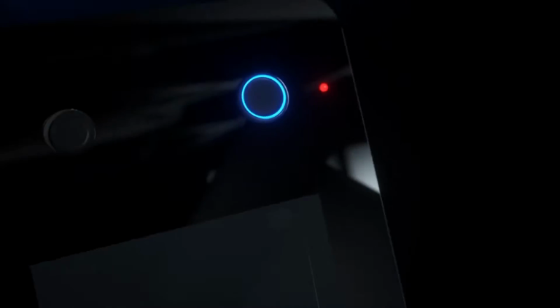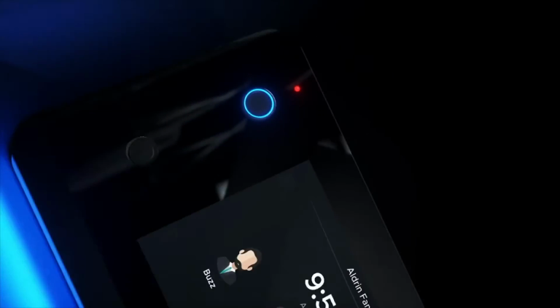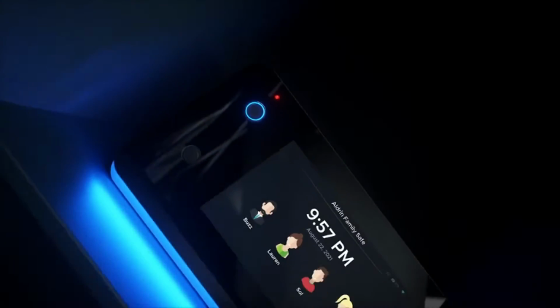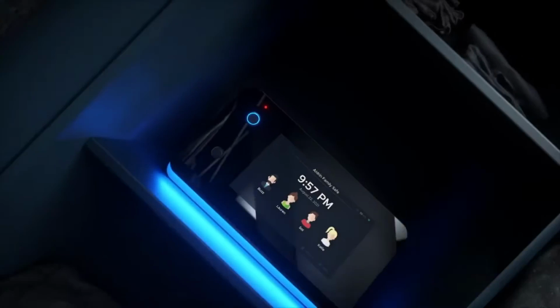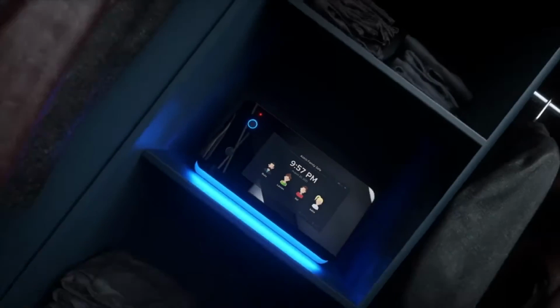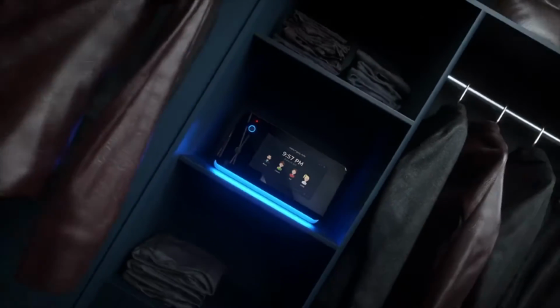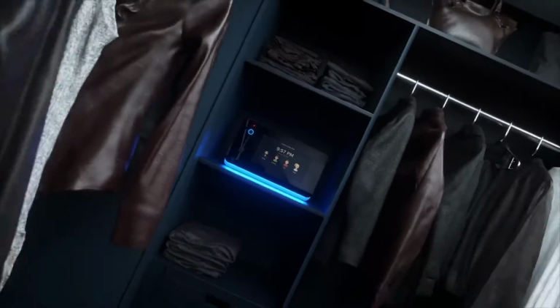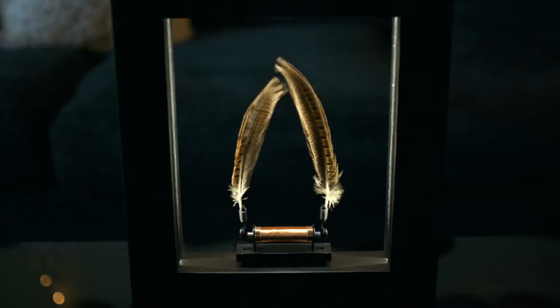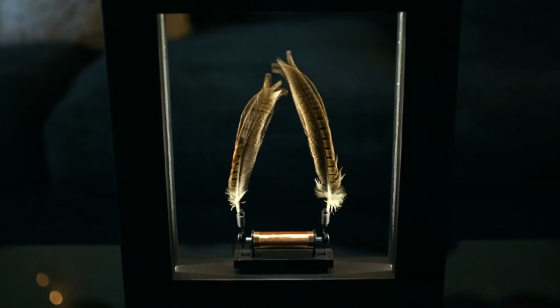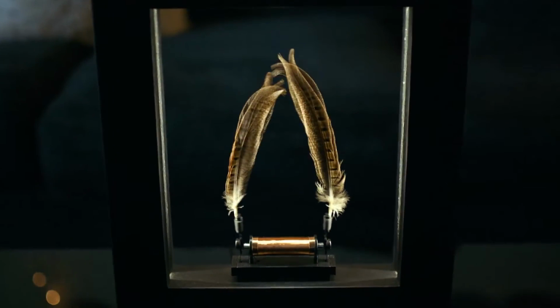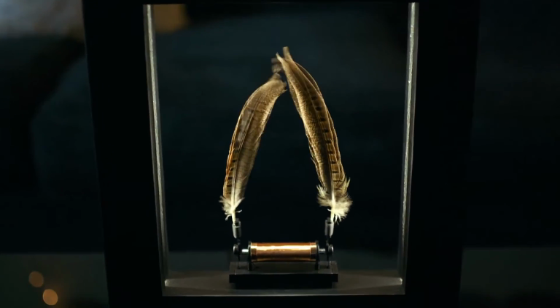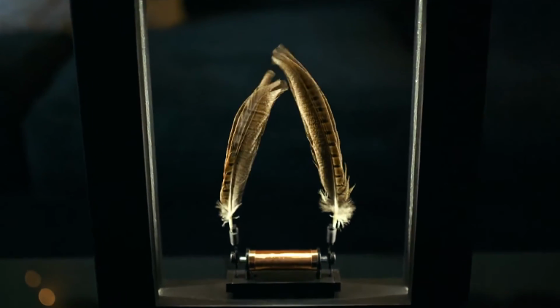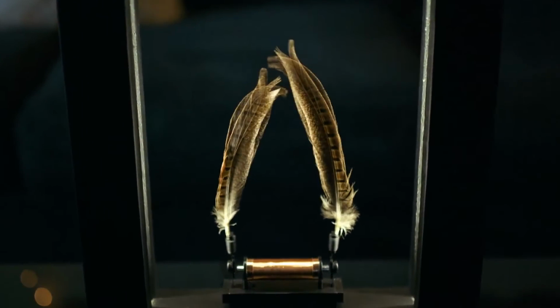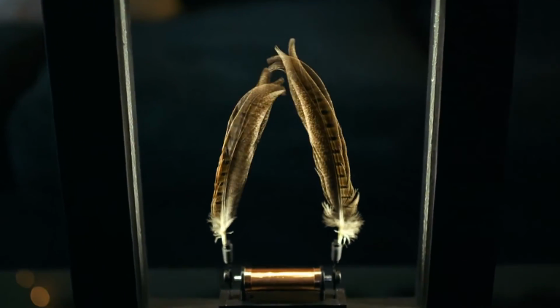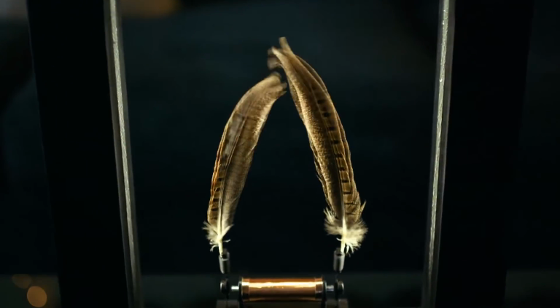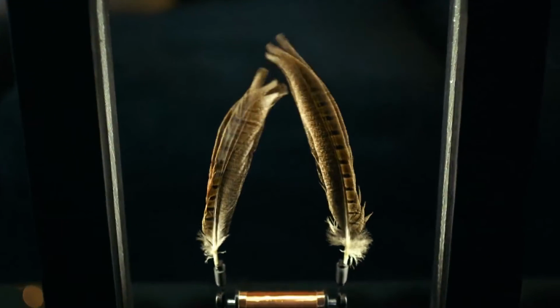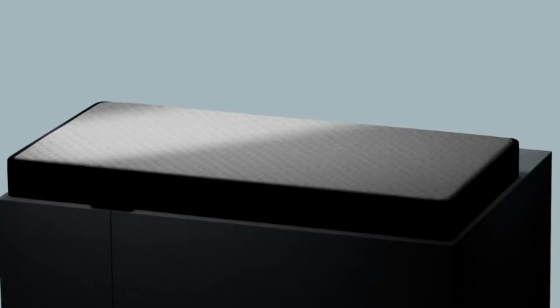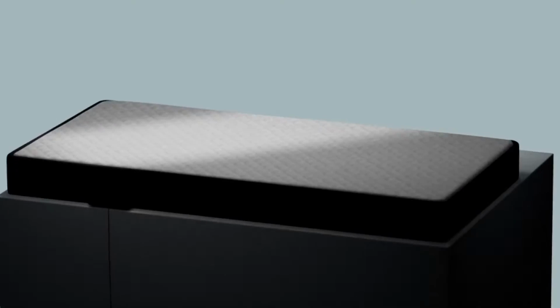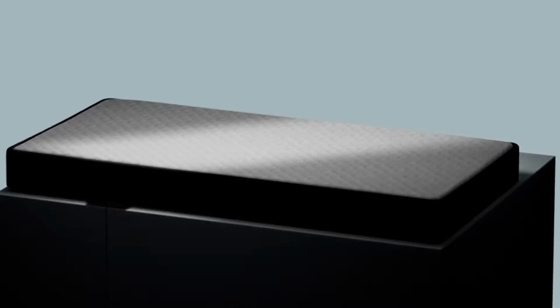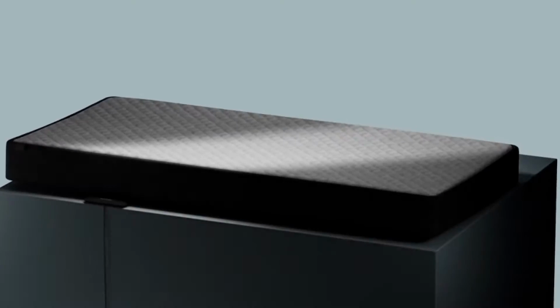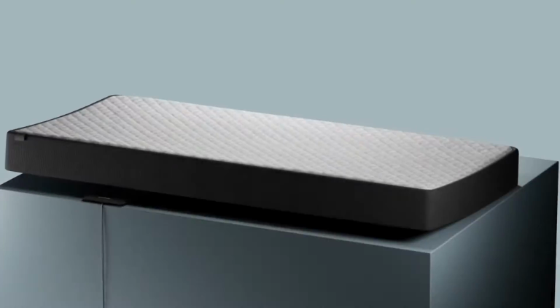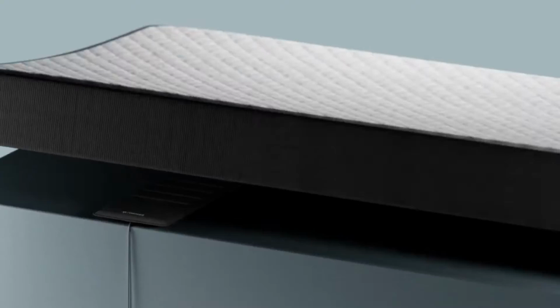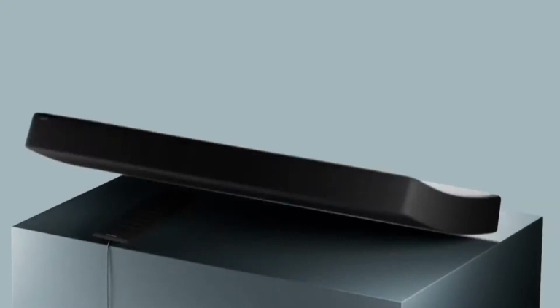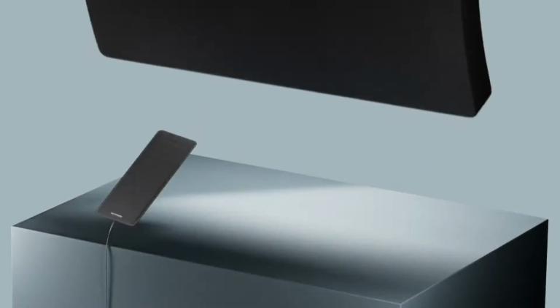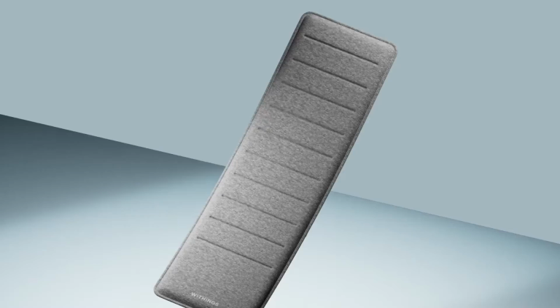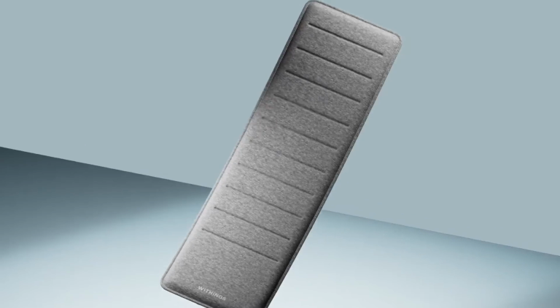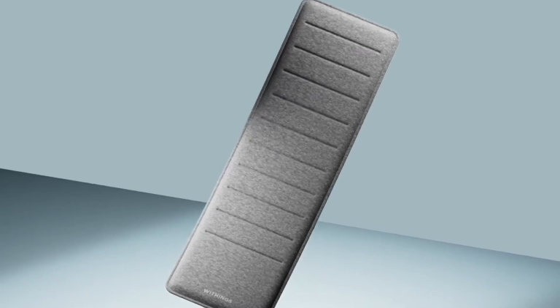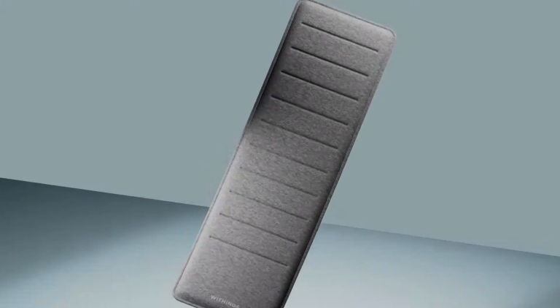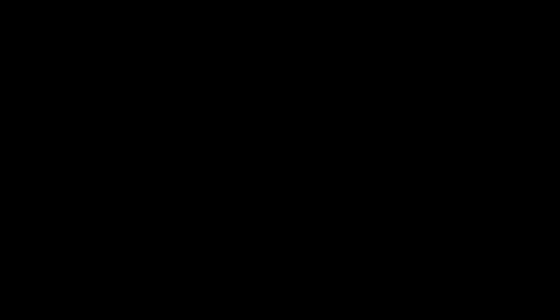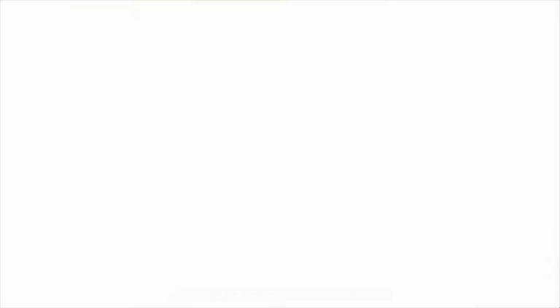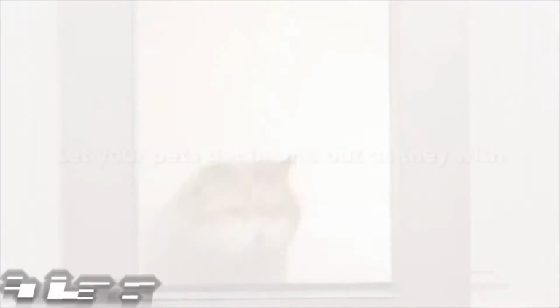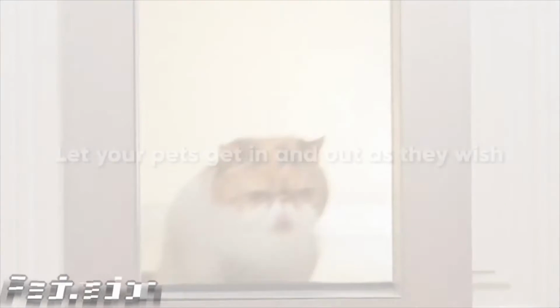Hey everybody, welcome to Tech How. Today we're going to go over the best home gadgets that you'll love.